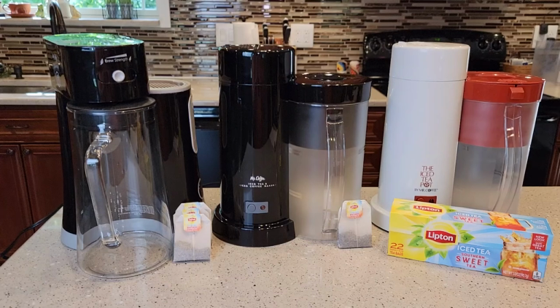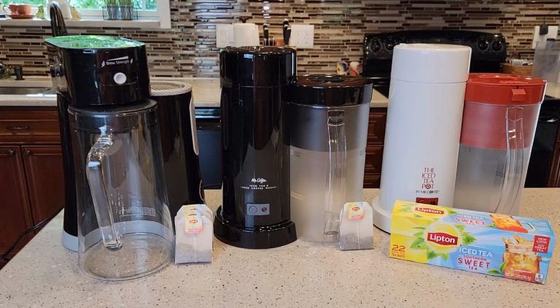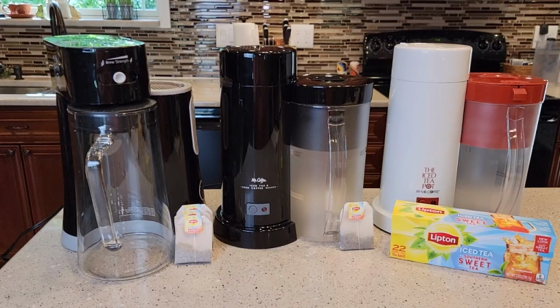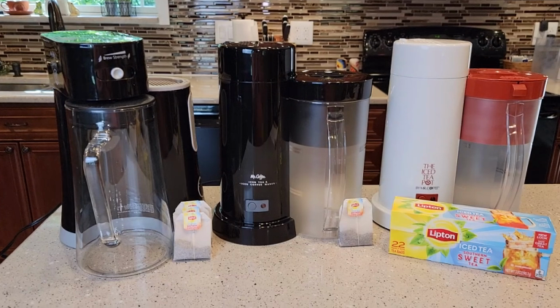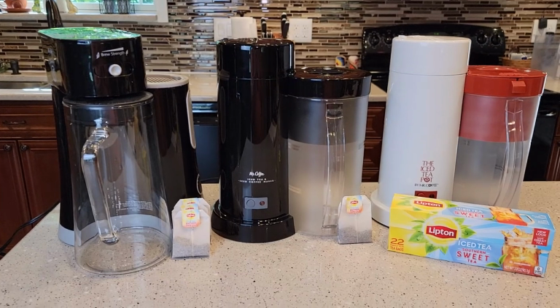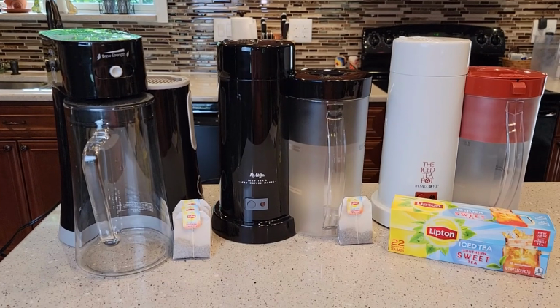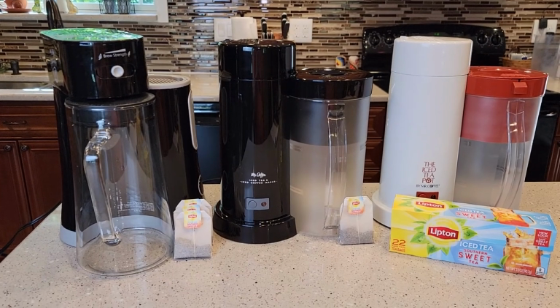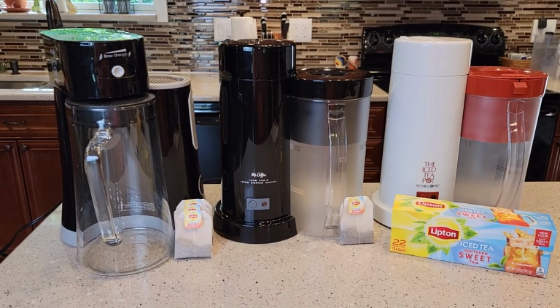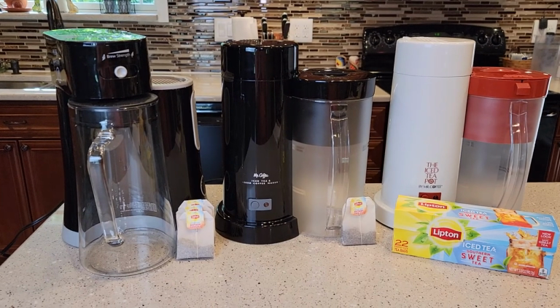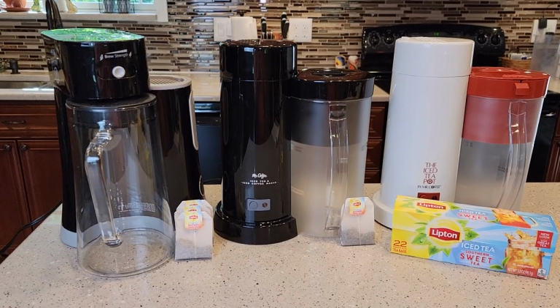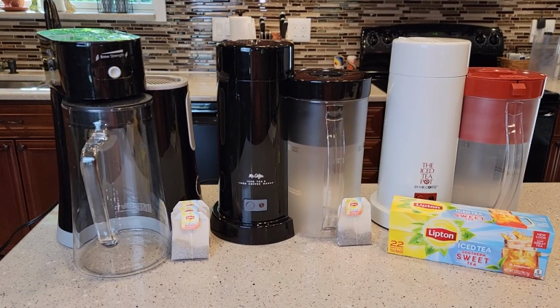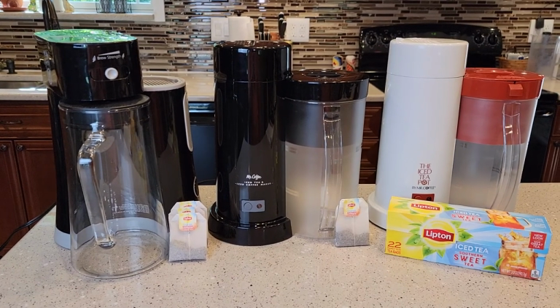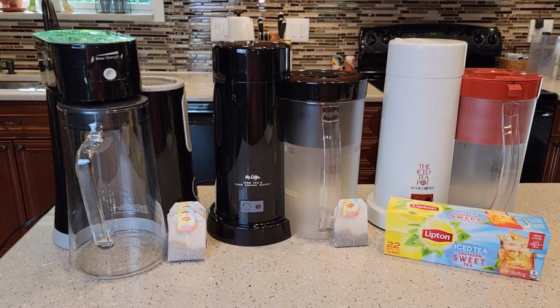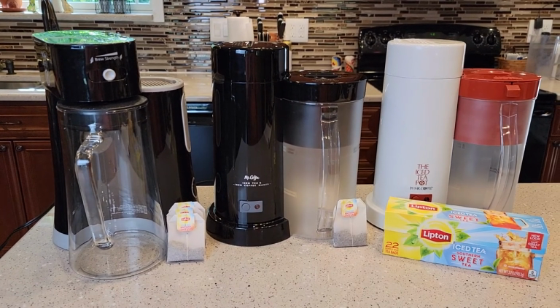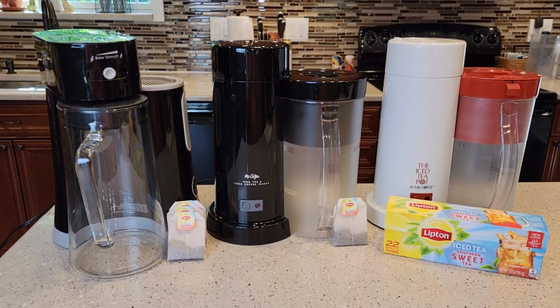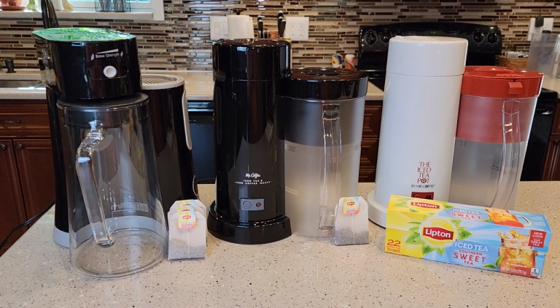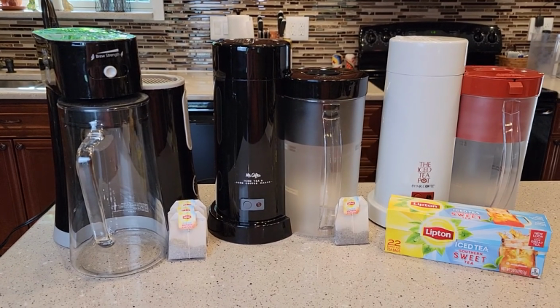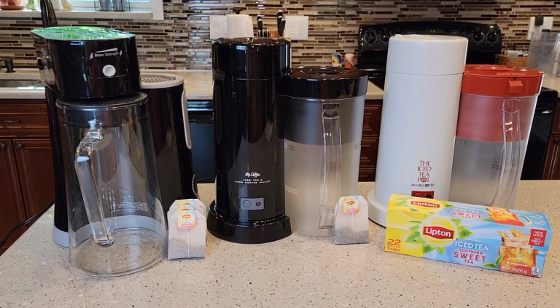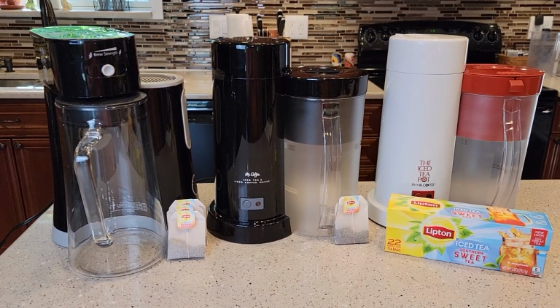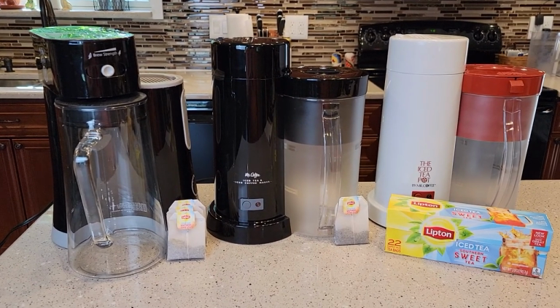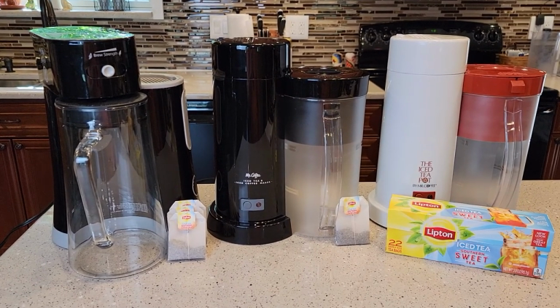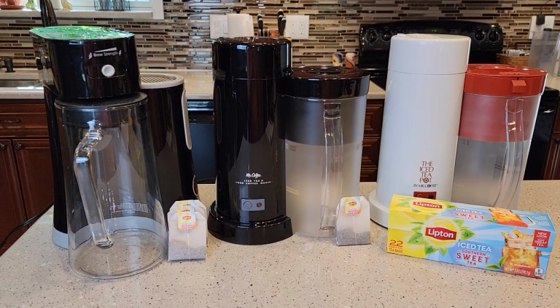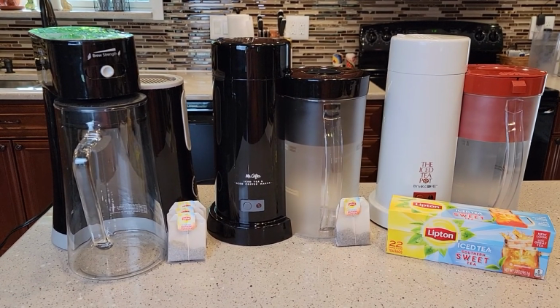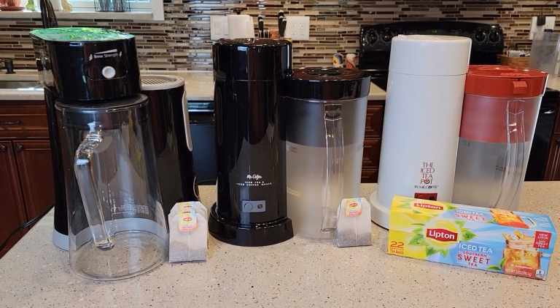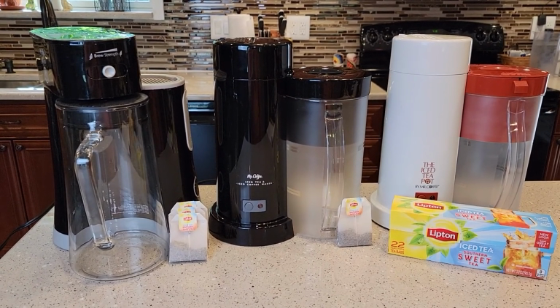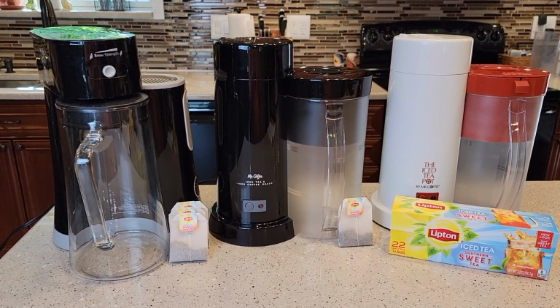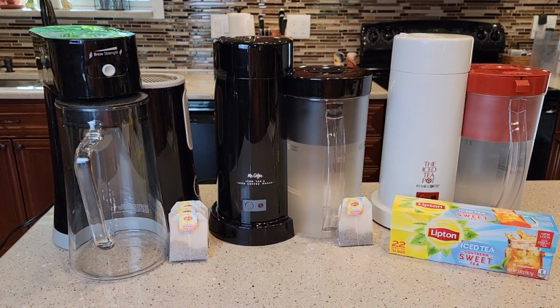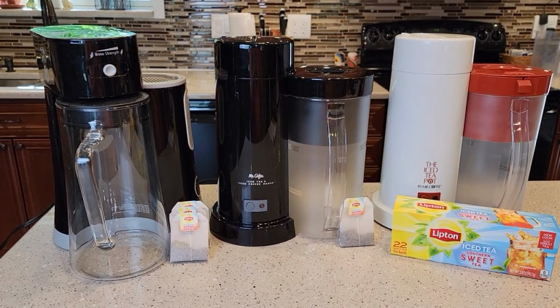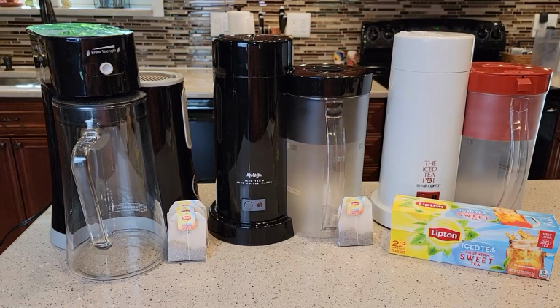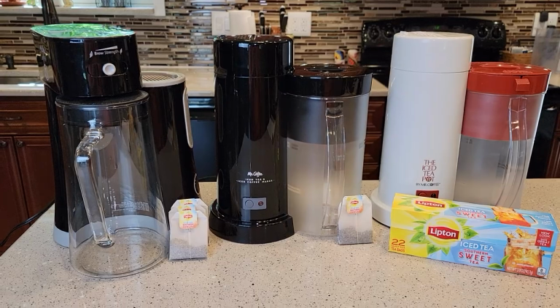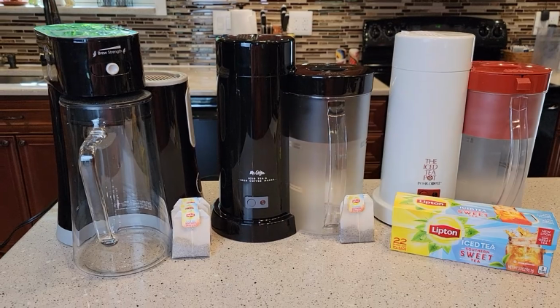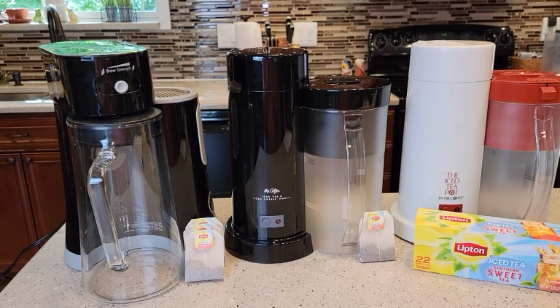Hello everyone, this is Just a Dad. Today I'm going to do a comparison with all three of these Mr. Coffee Tea Makers.